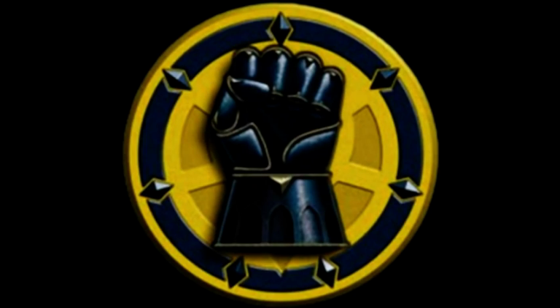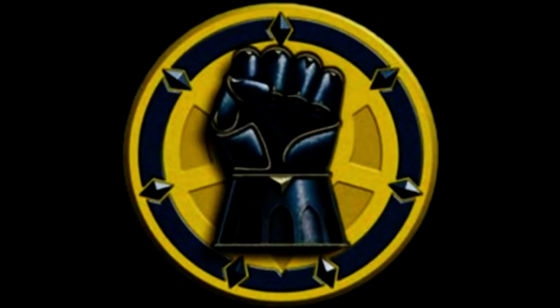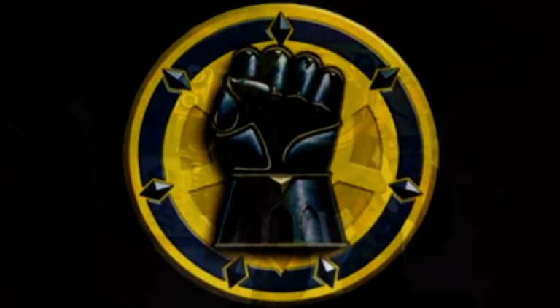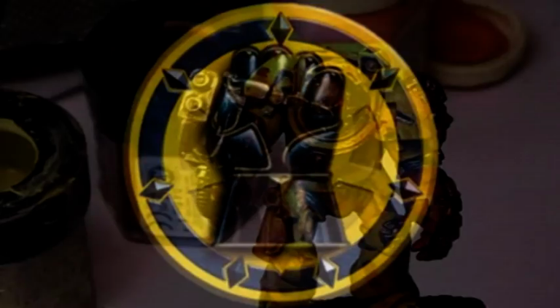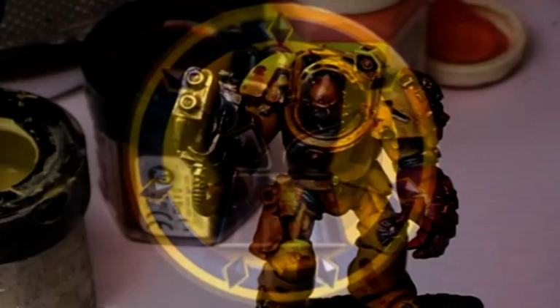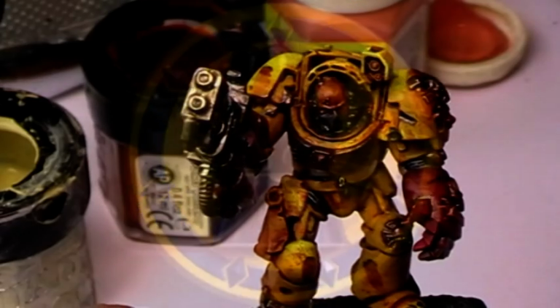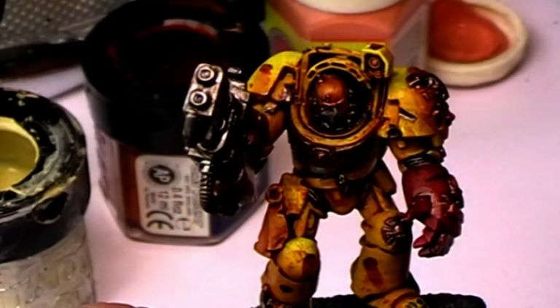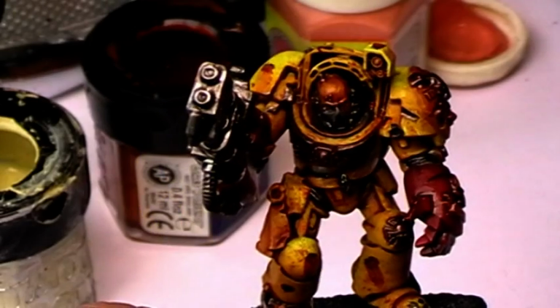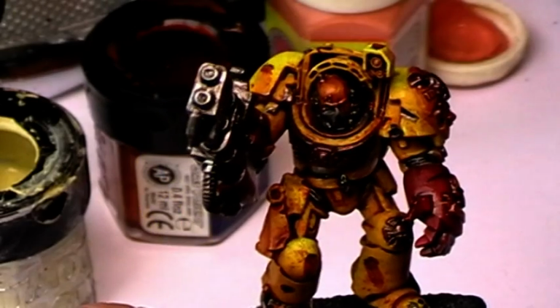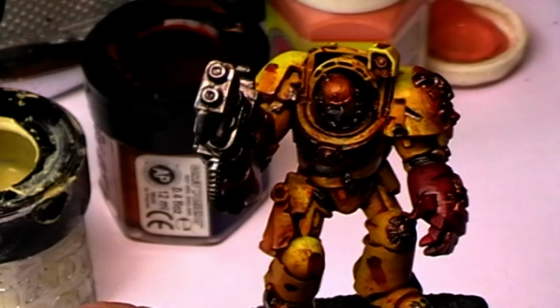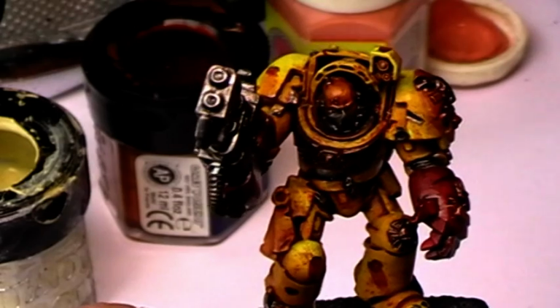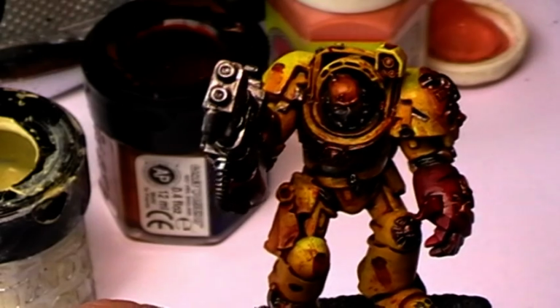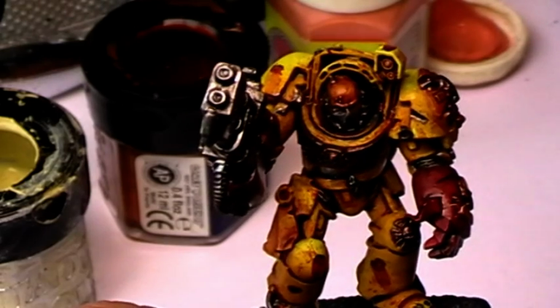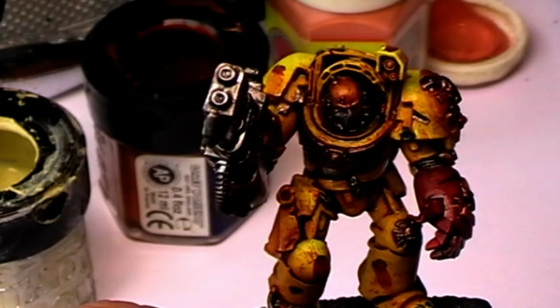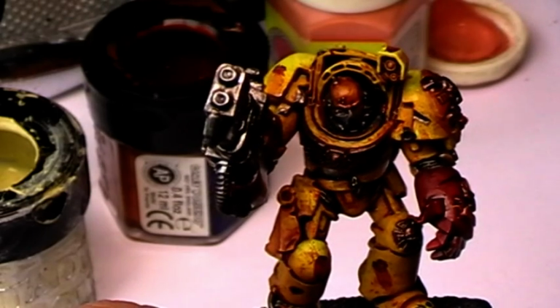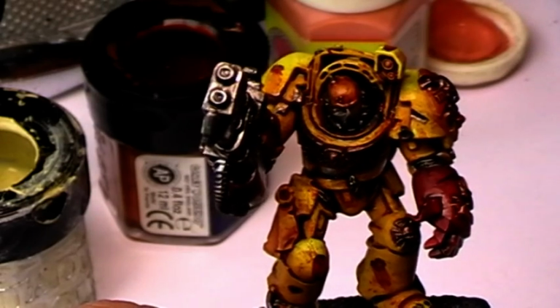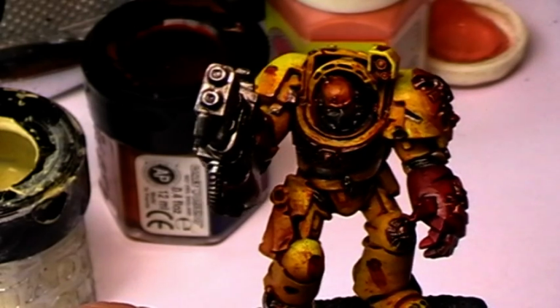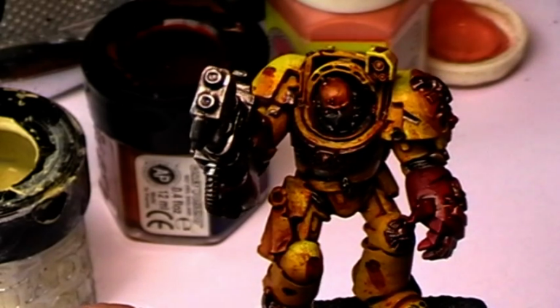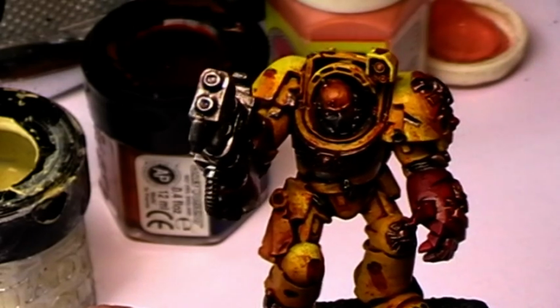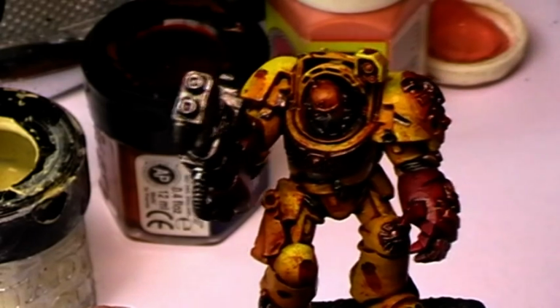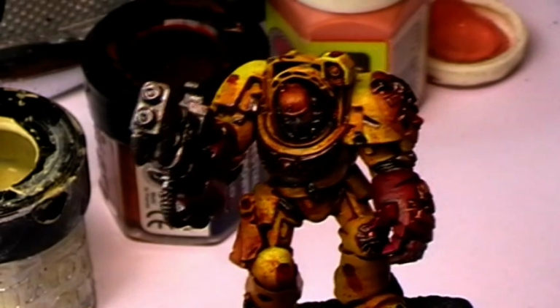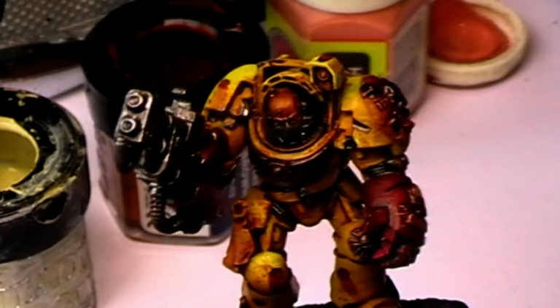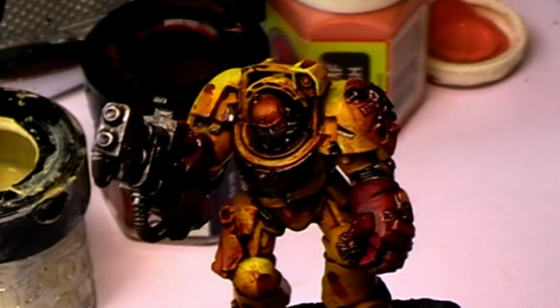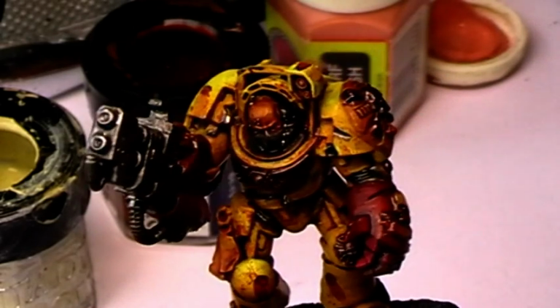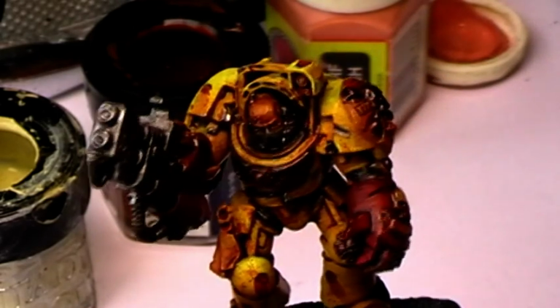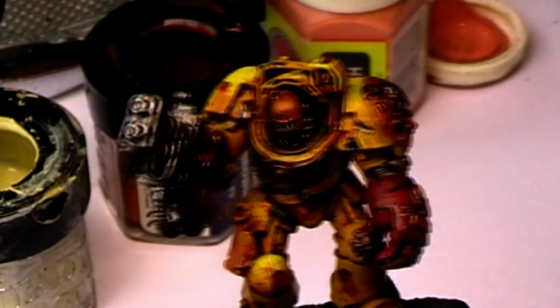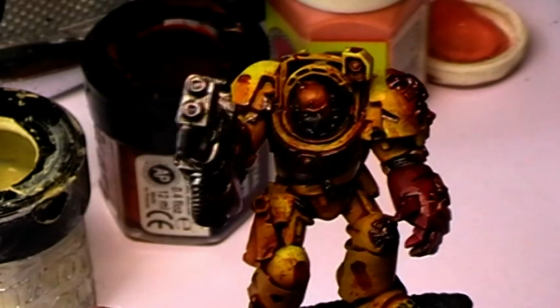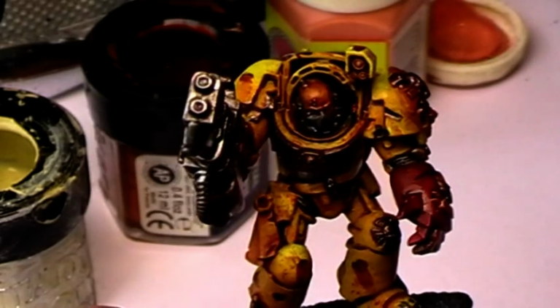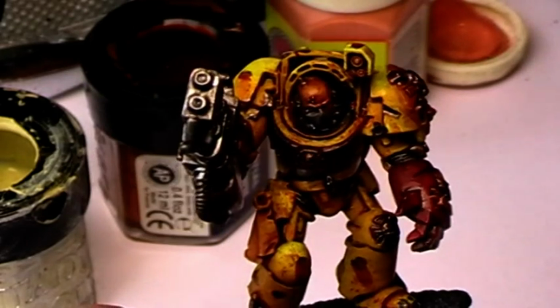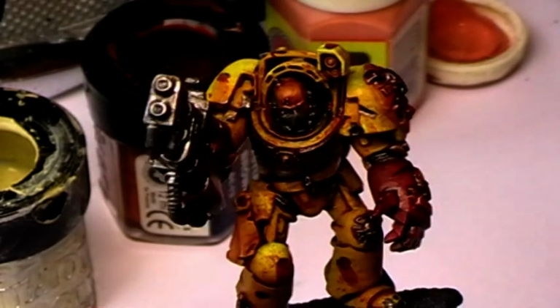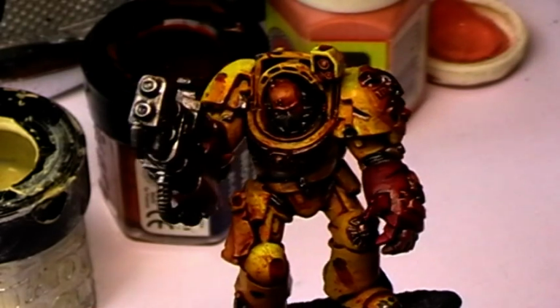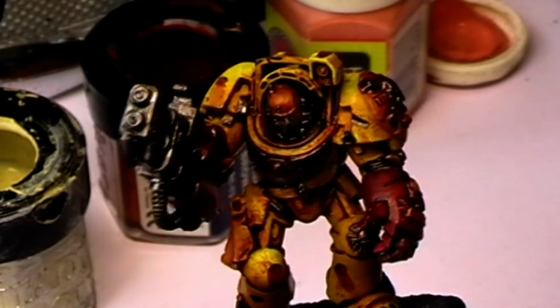How to Paint an Imperial Fist Terminator. Hi, and welcome to part 6 of How to Paint an Imperial Fist Terminator. This time I will paint the face.